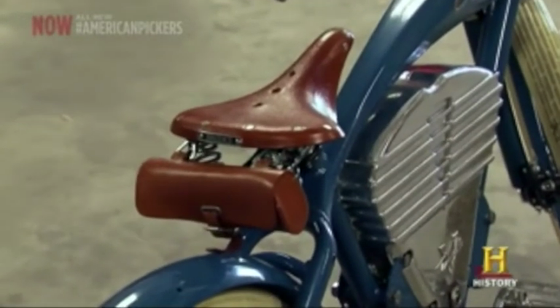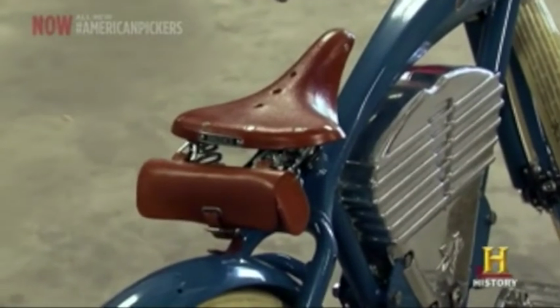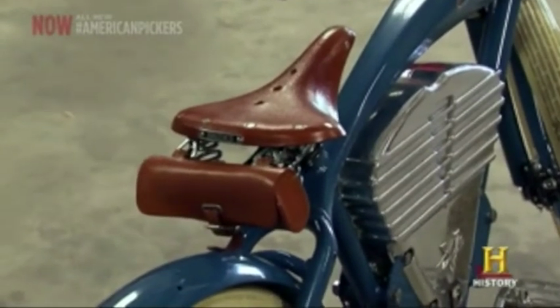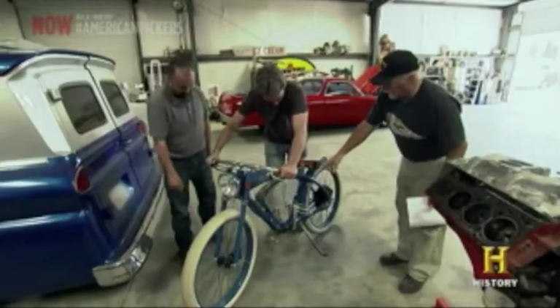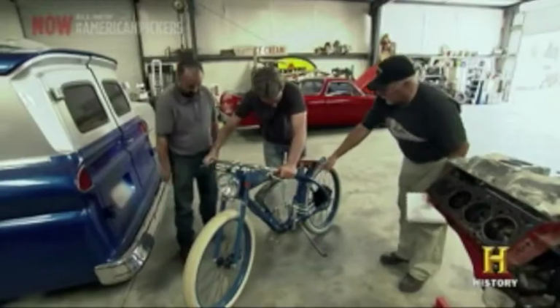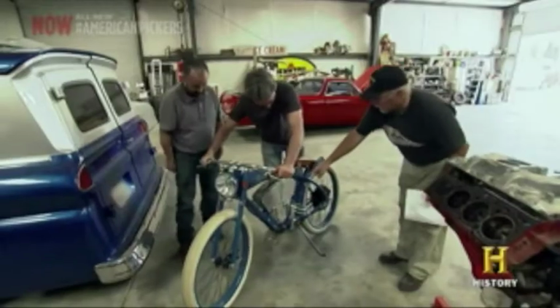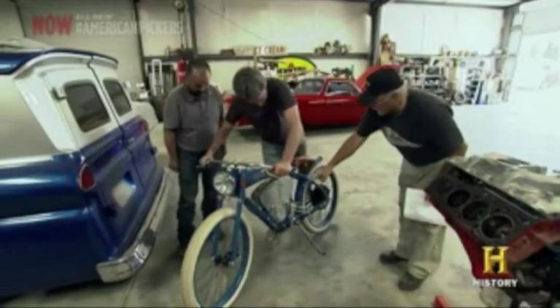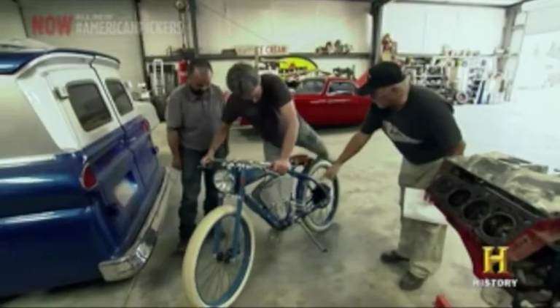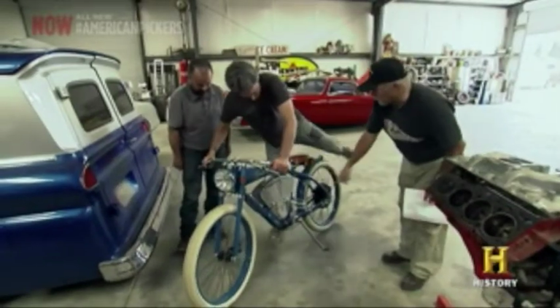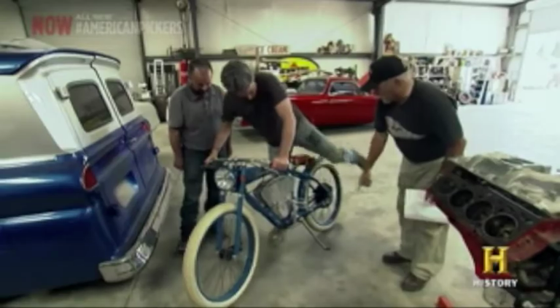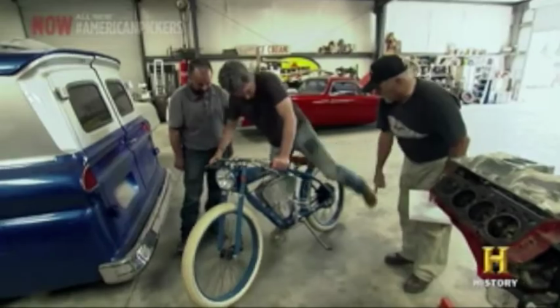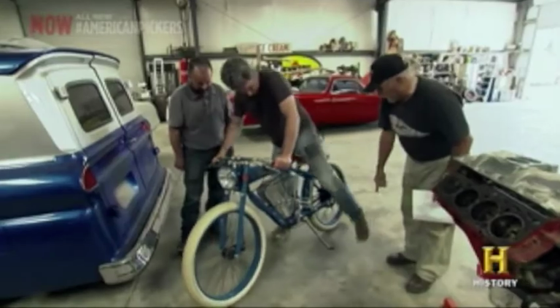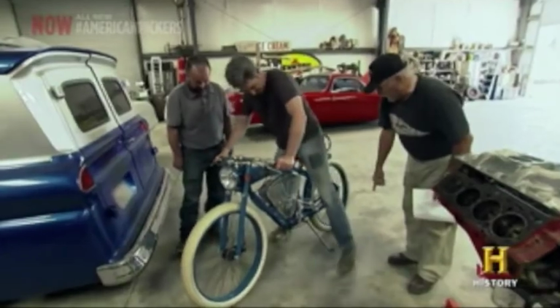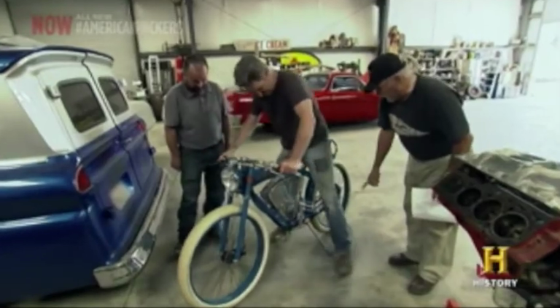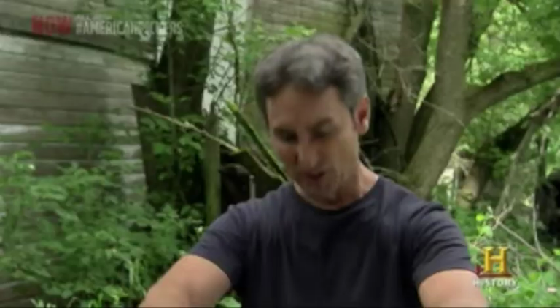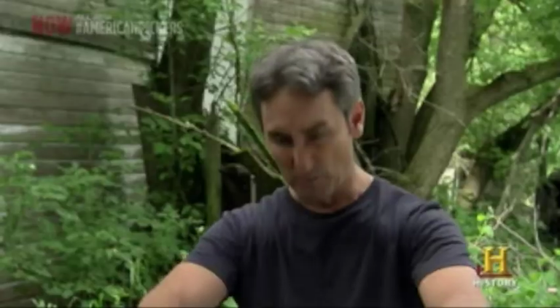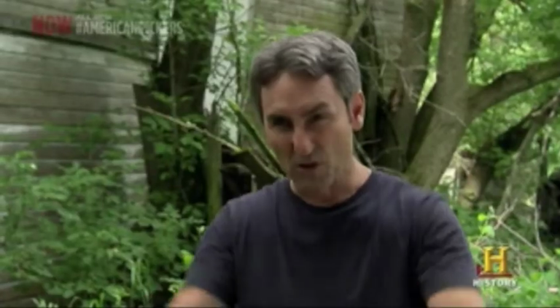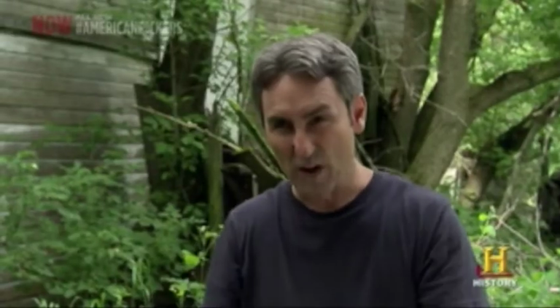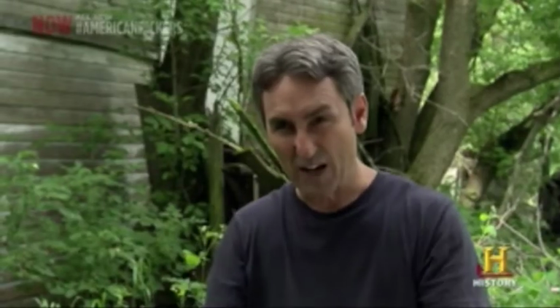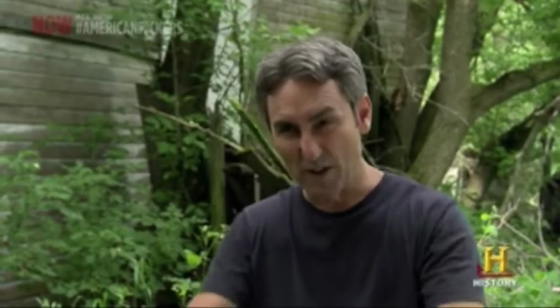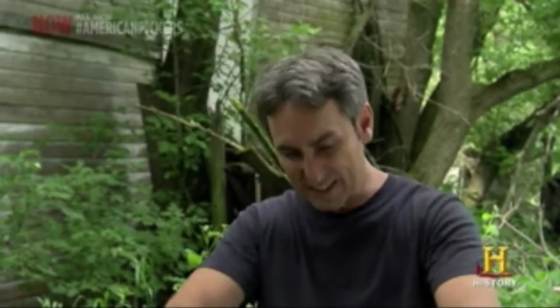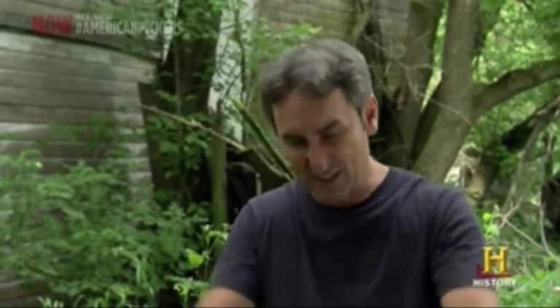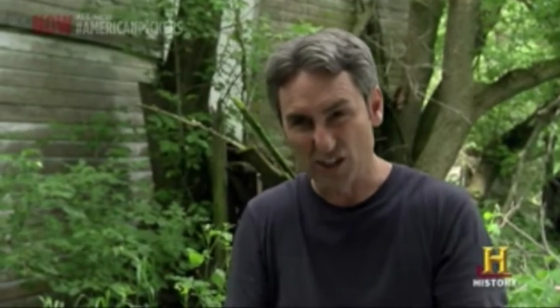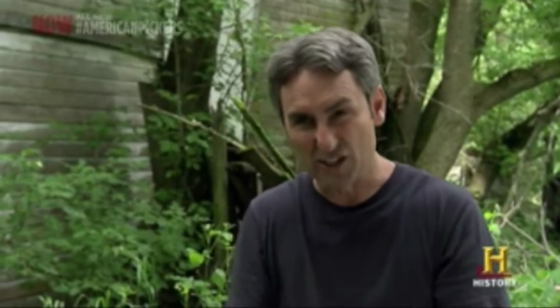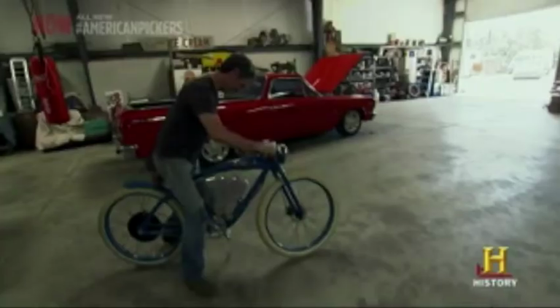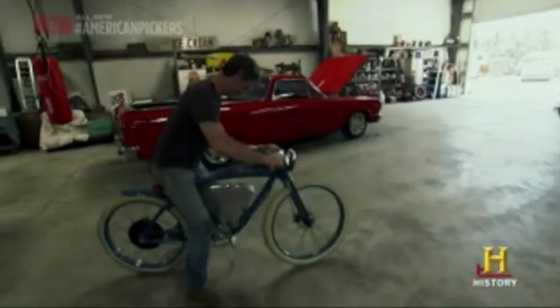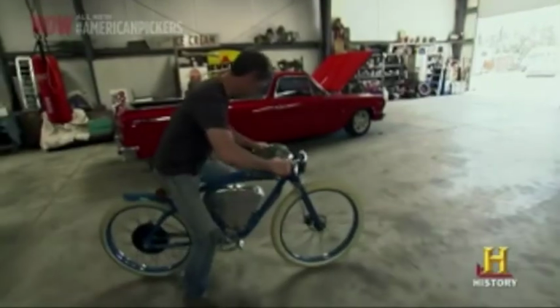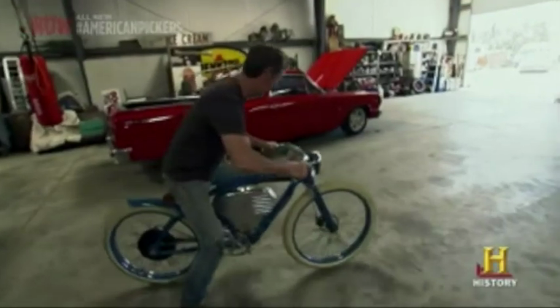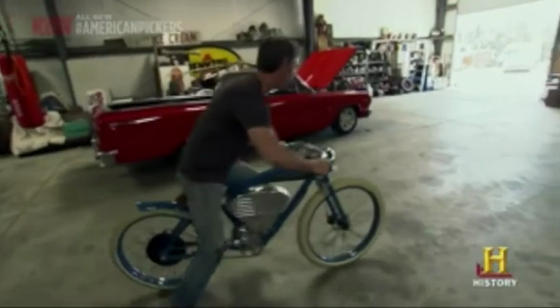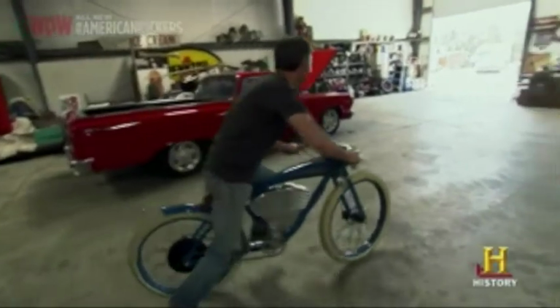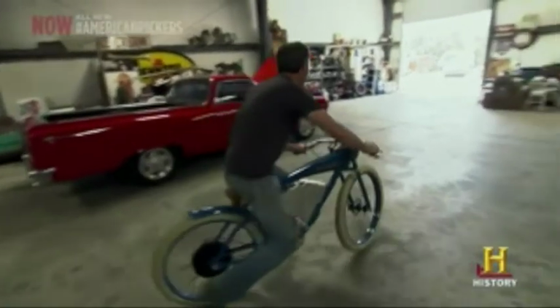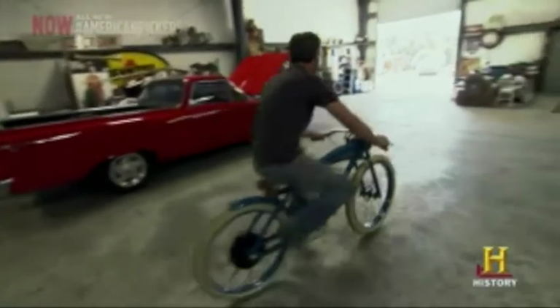I'm looking at this electric bike and I'm thinking, this thing is pretty bad to the bone. Can I sit on this thing? Sure, of course. It's almost got like a little board track racing look to it, and I'm like, I got to ride it.